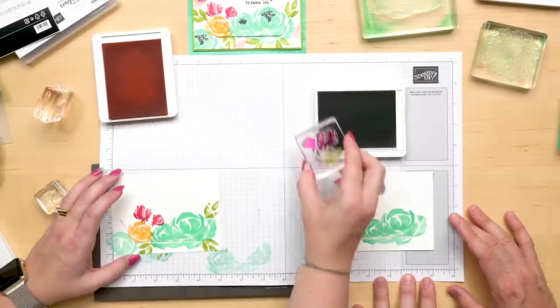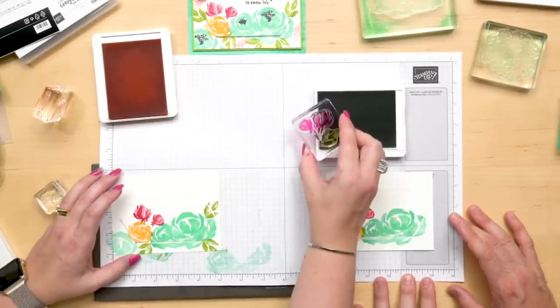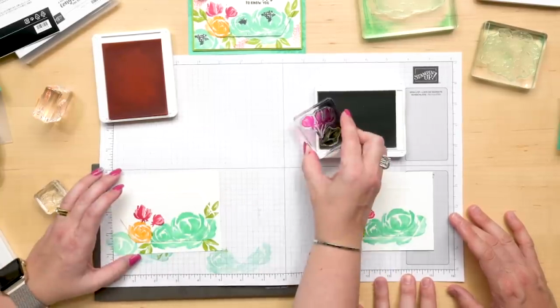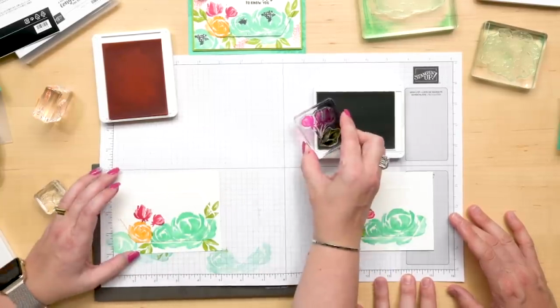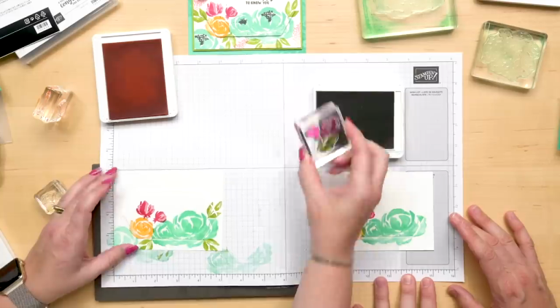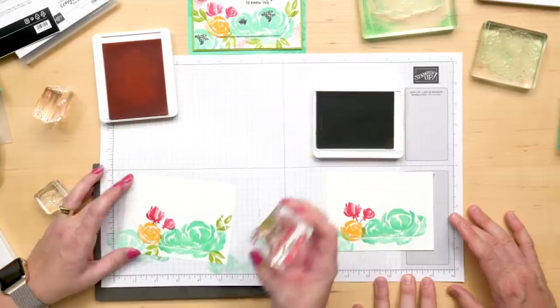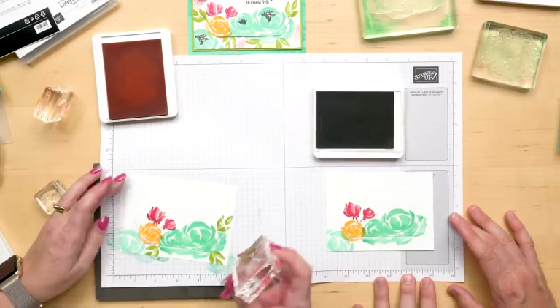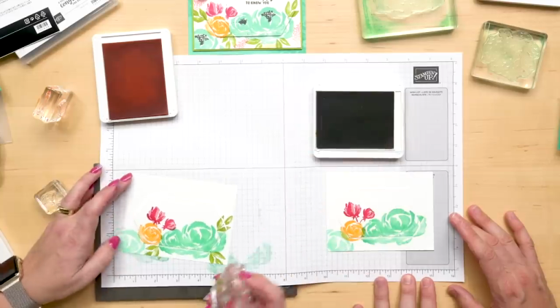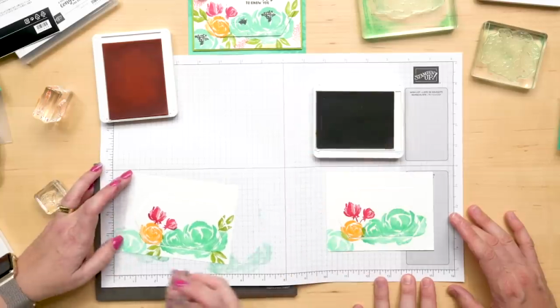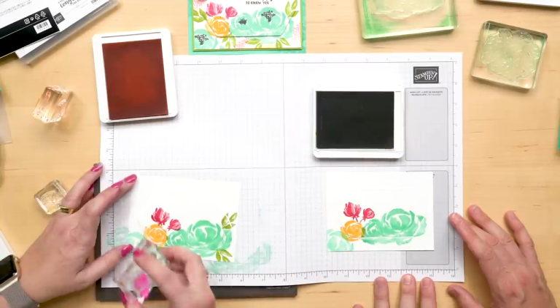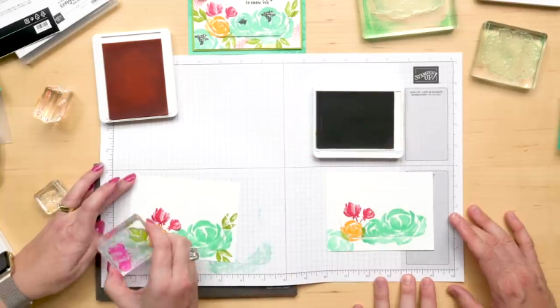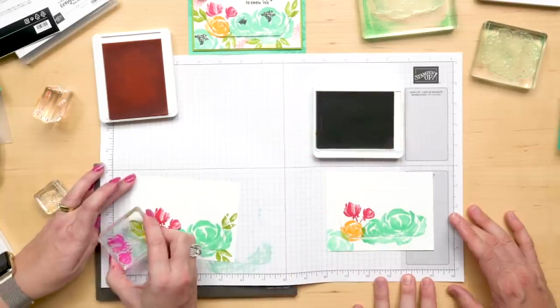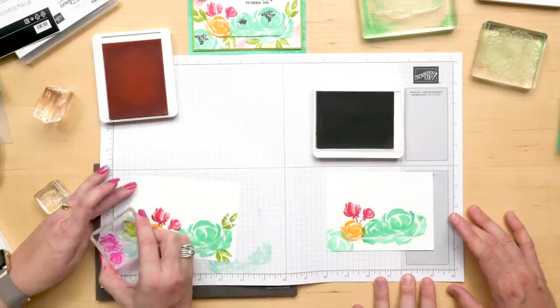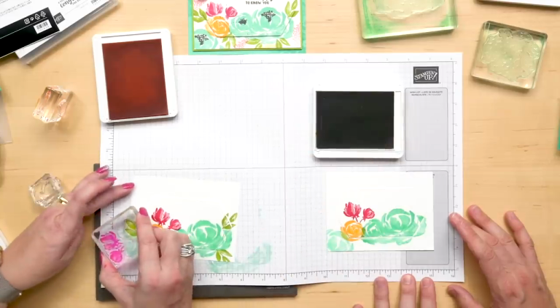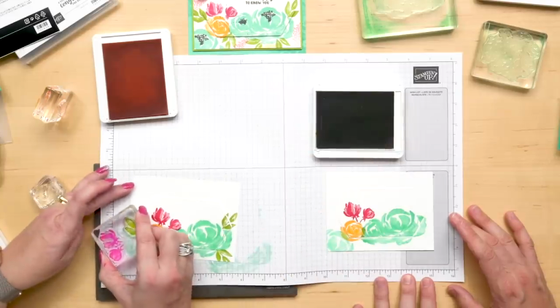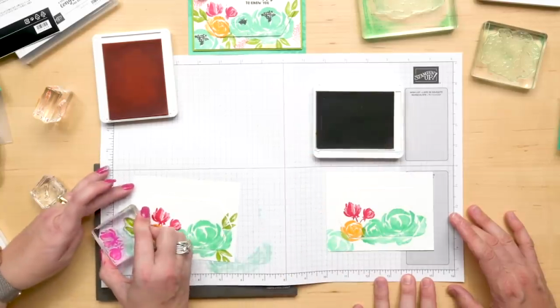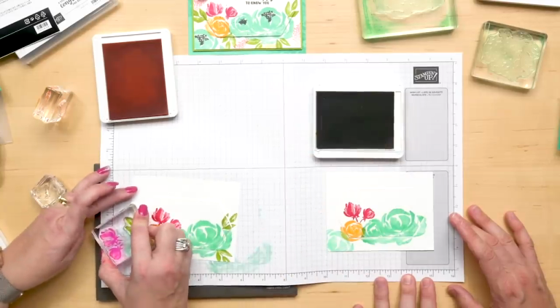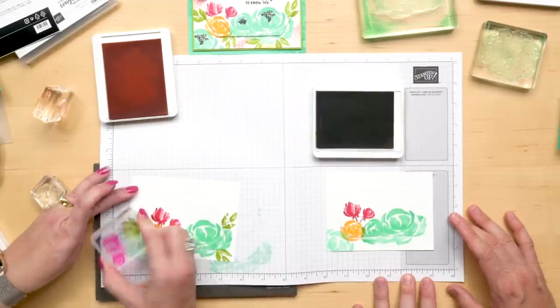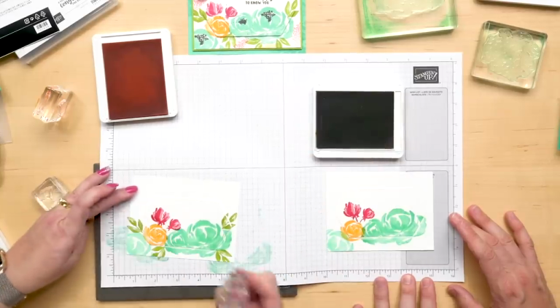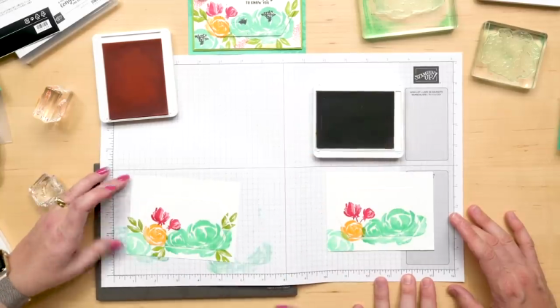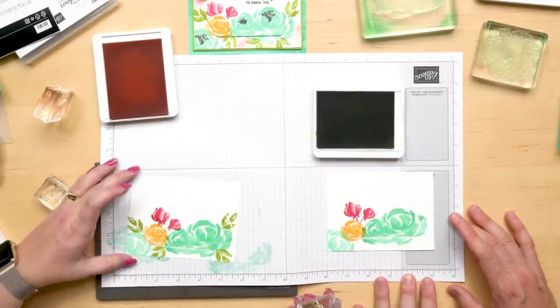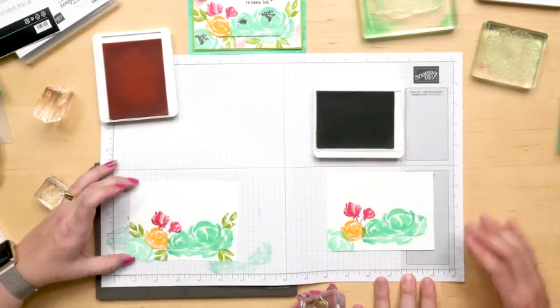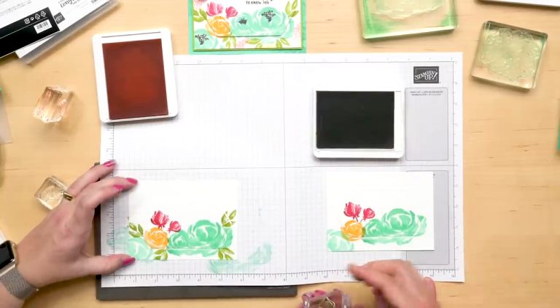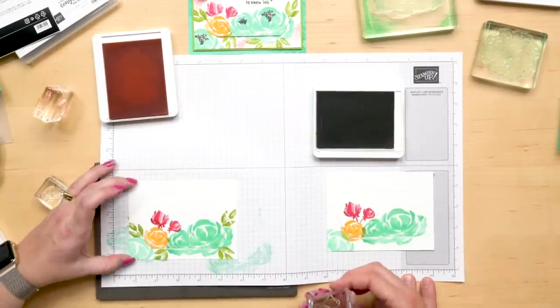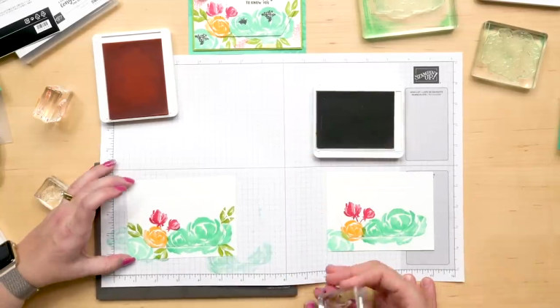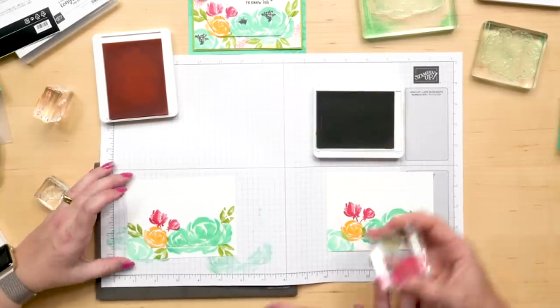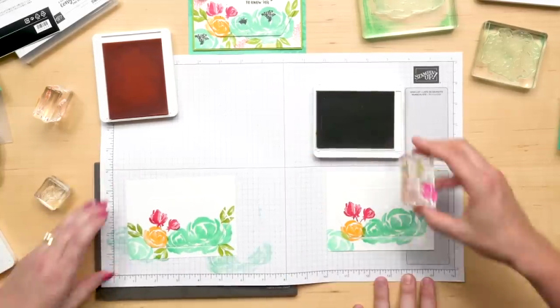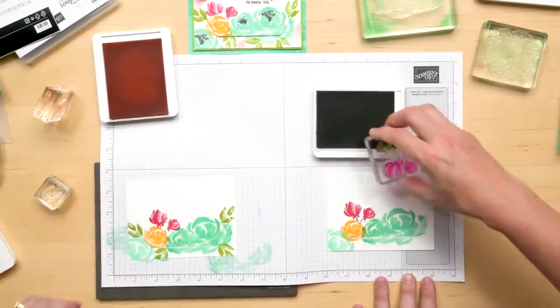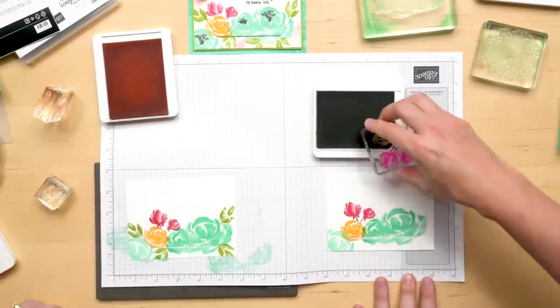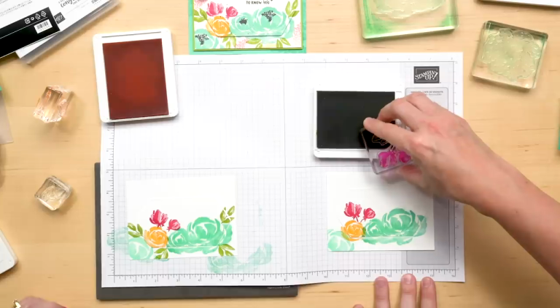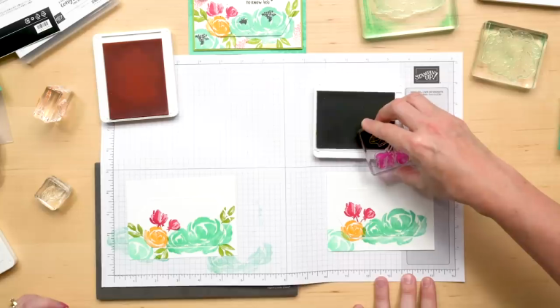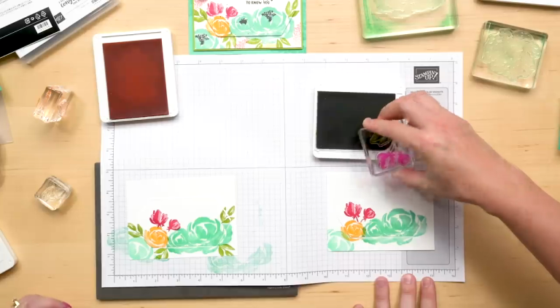And the other thing that's so great about this set is if you've never stamped before, it is so easy to work with. Because you're creating a background really, right? Yeah.